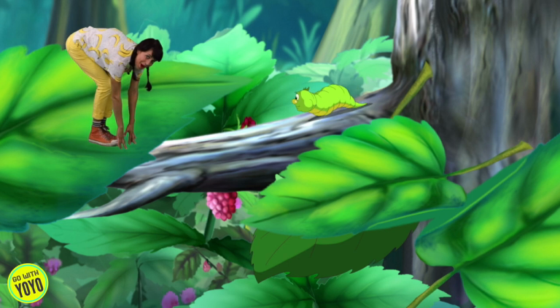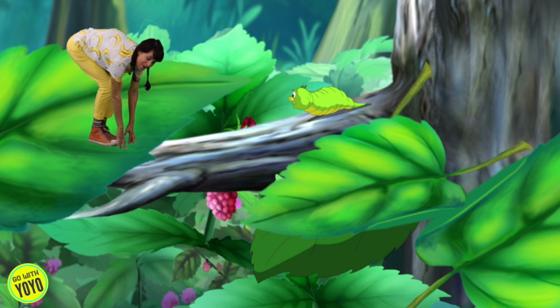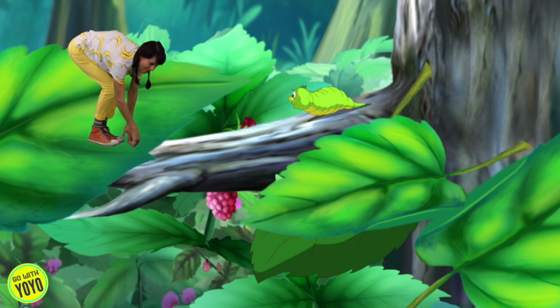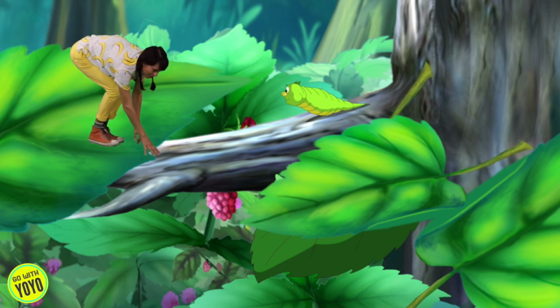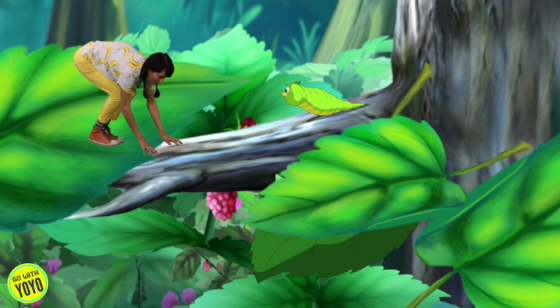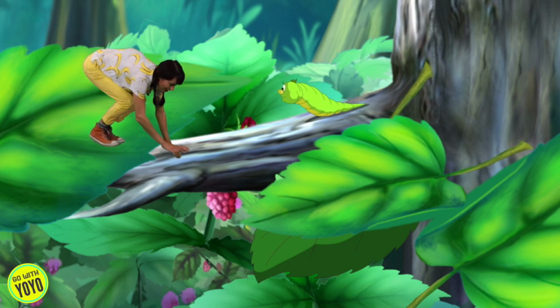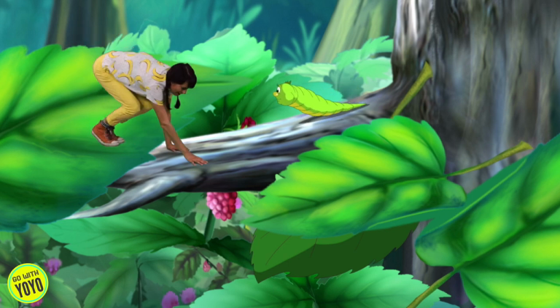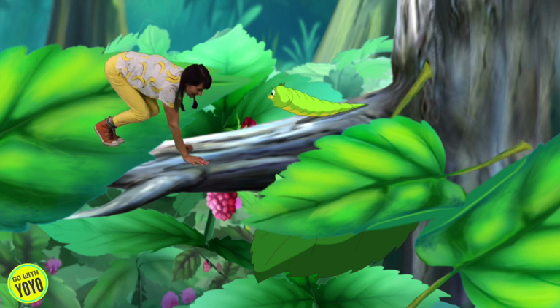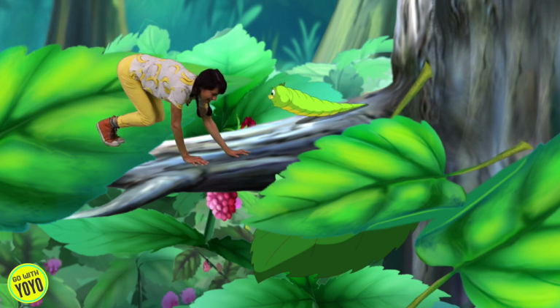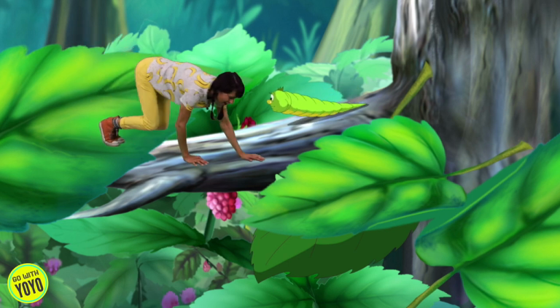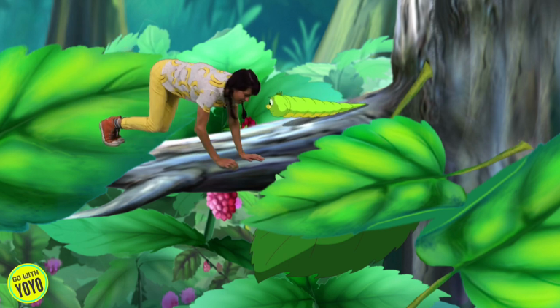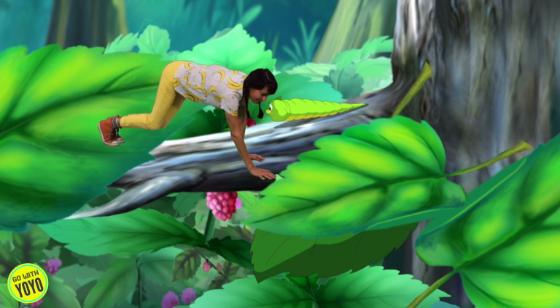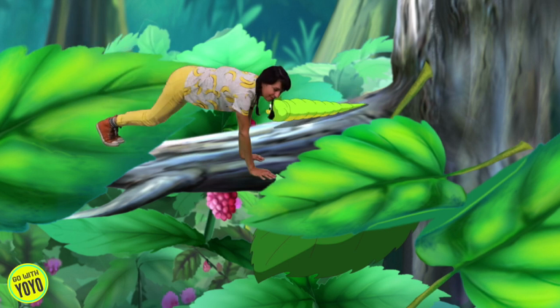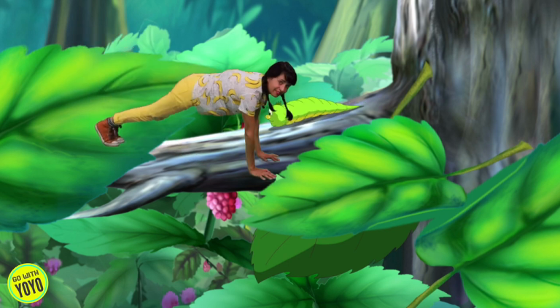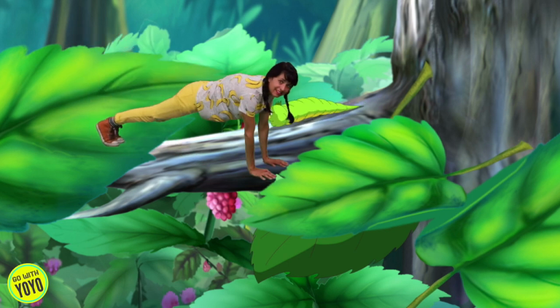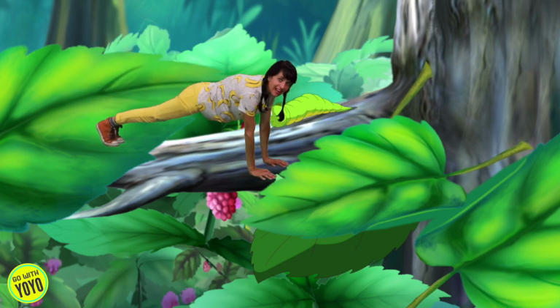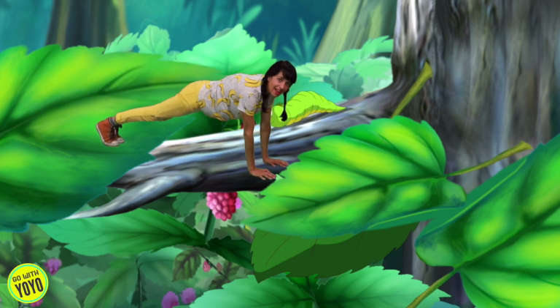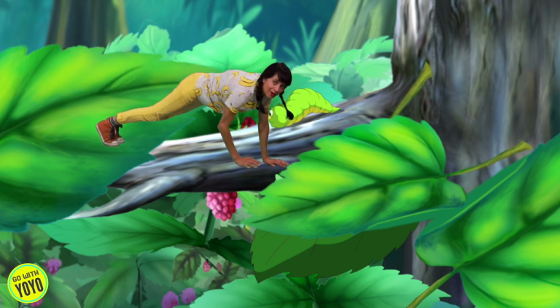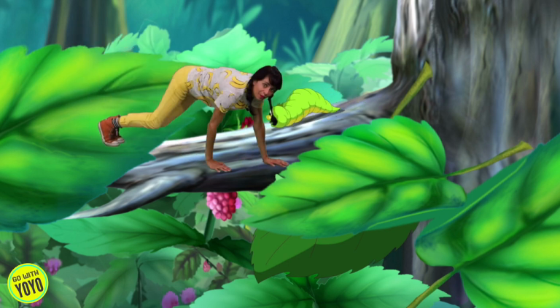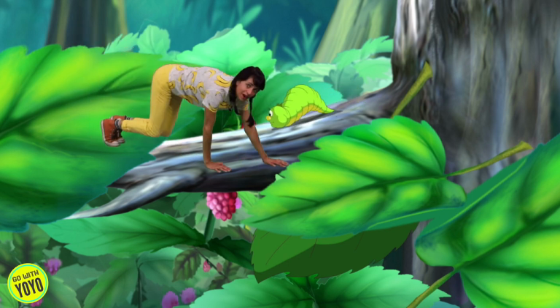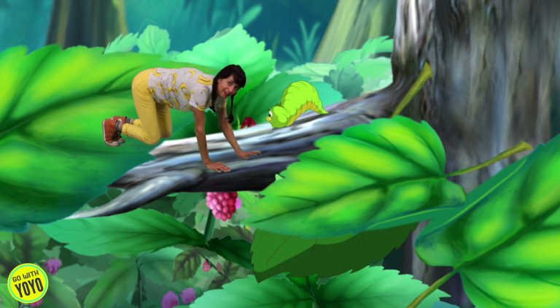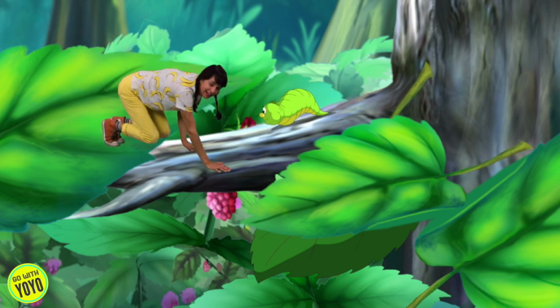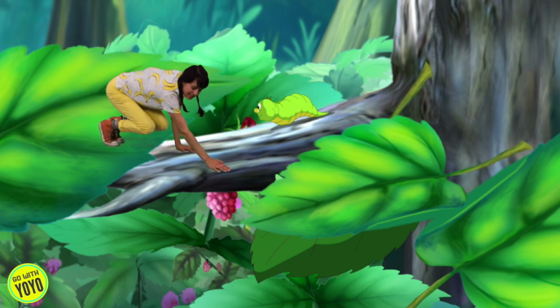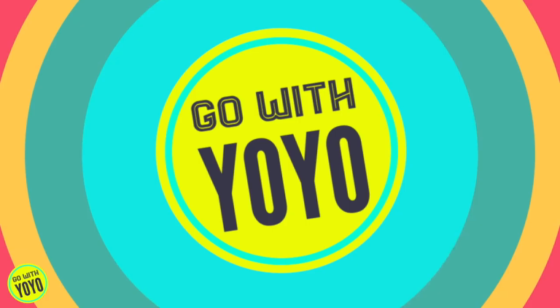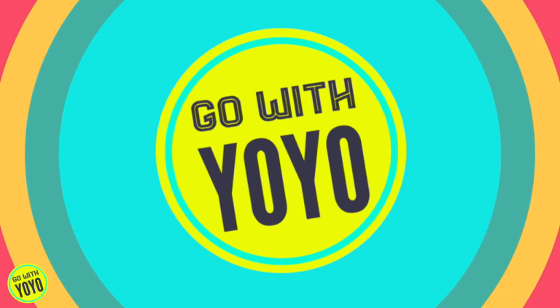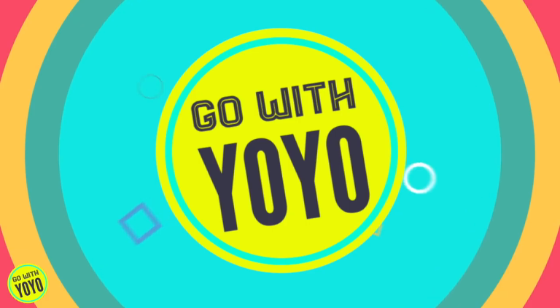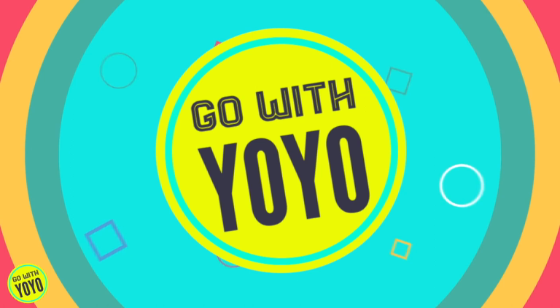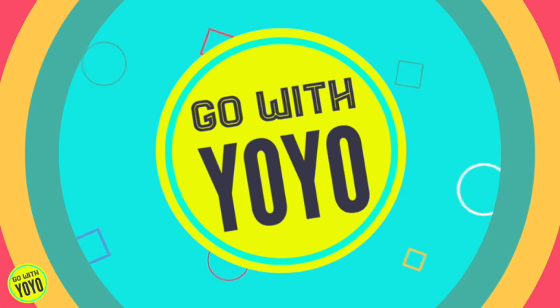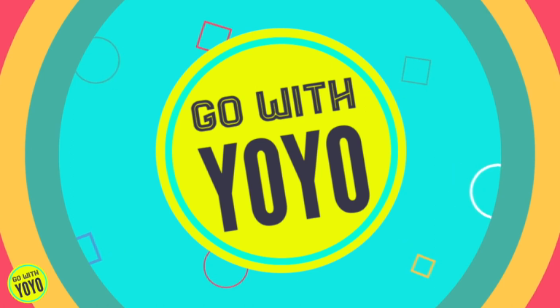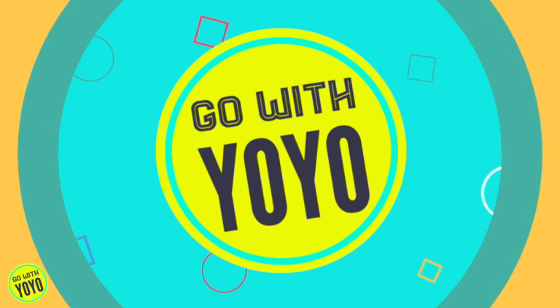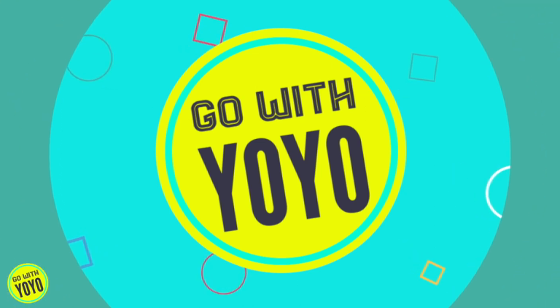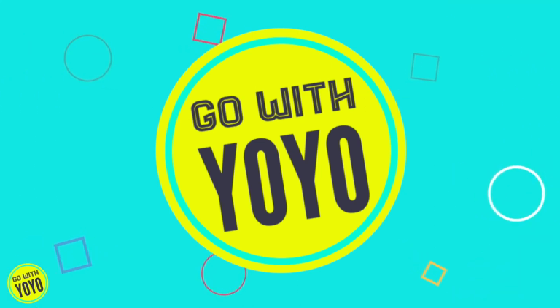Caterpillar, caterpillar, what do you say? Caterpillar, caterpillar, what do you say? Wiggle, wiggle on my arm in such a fuzzy way. It's Yo-Yo!